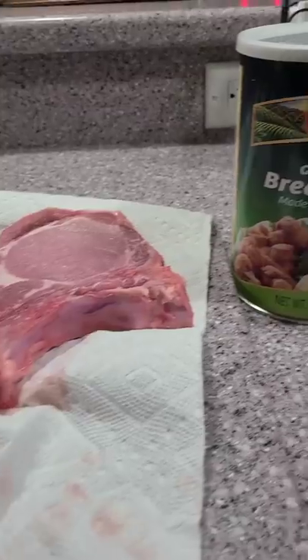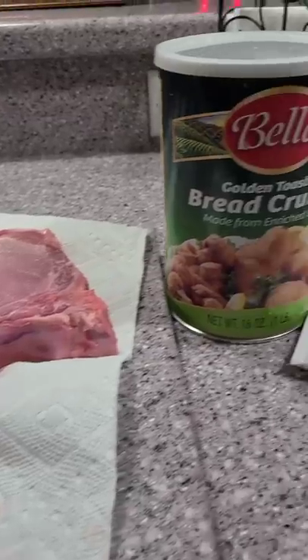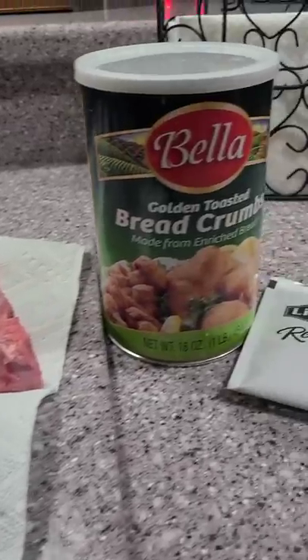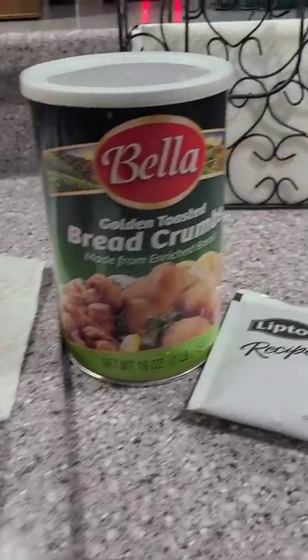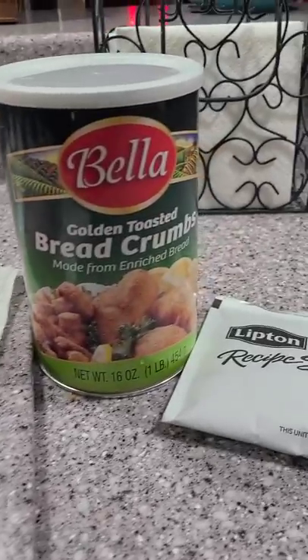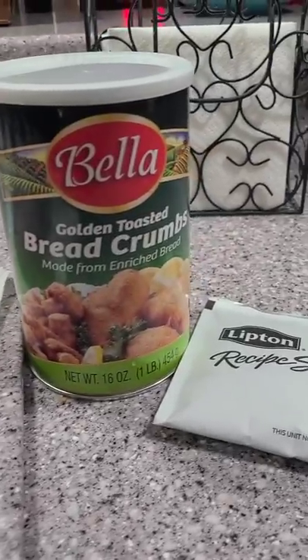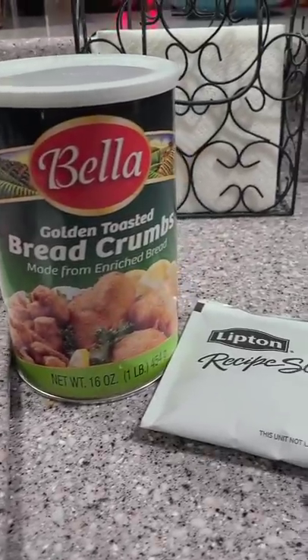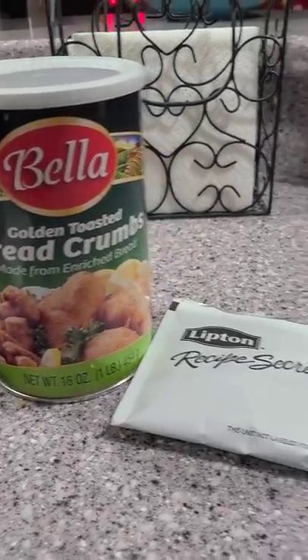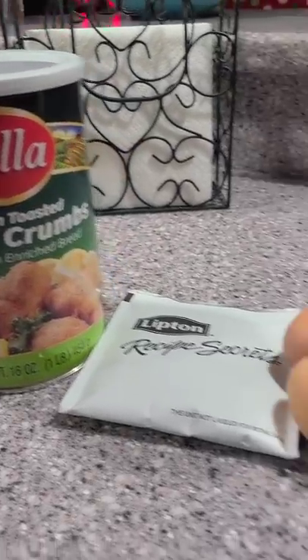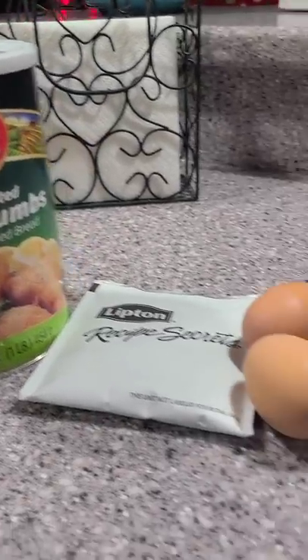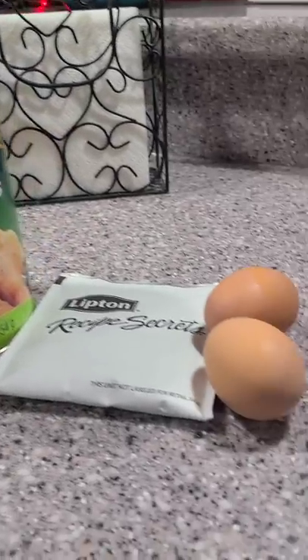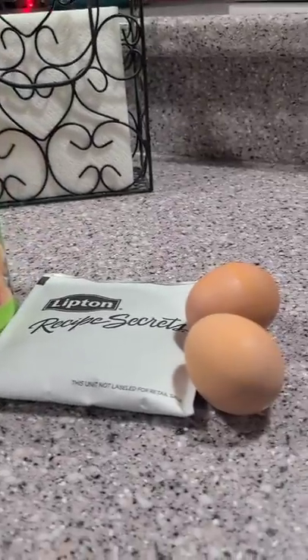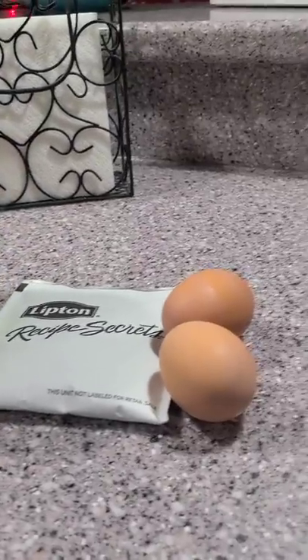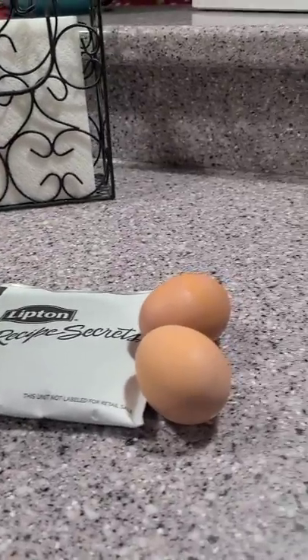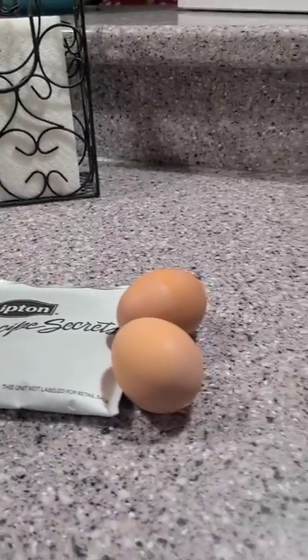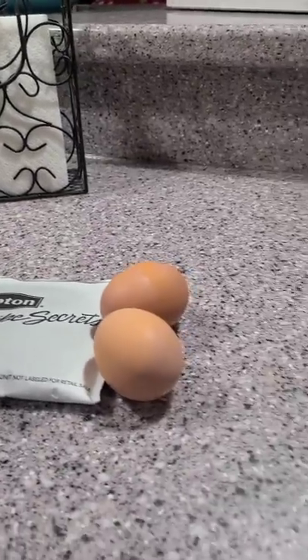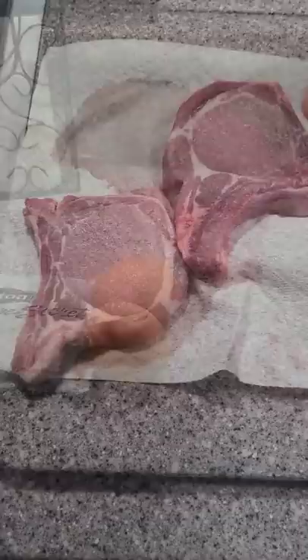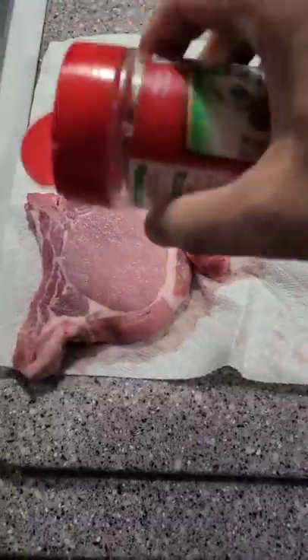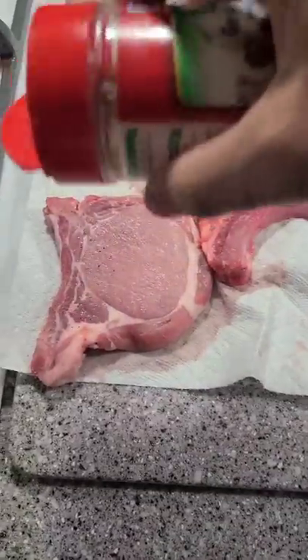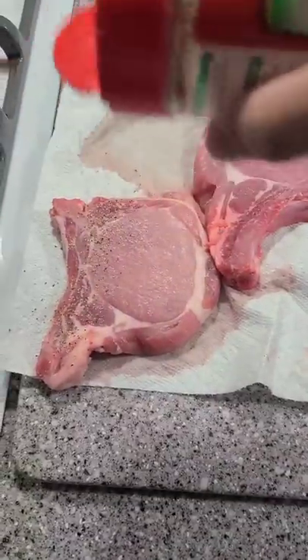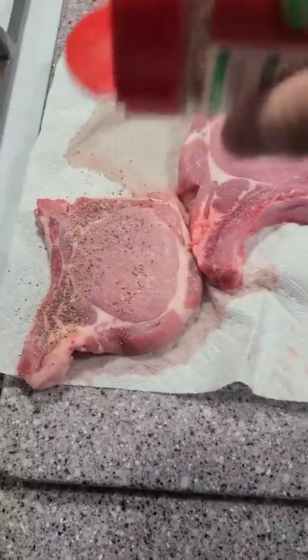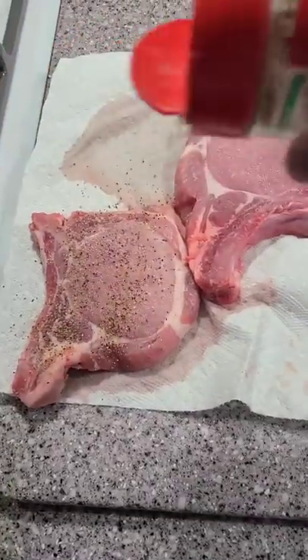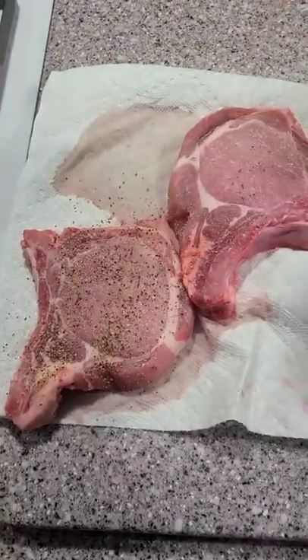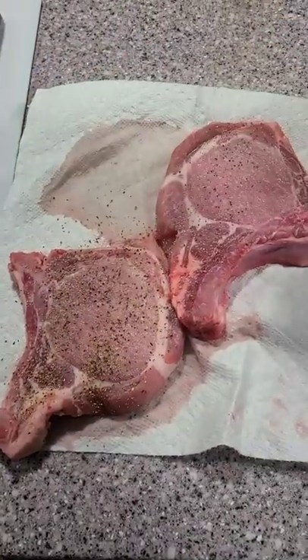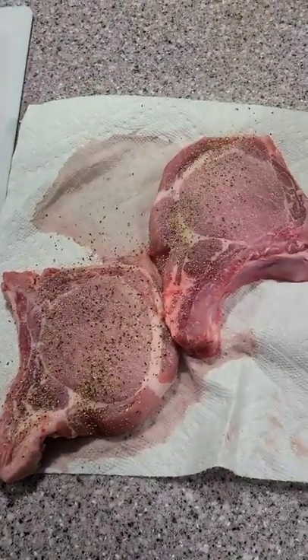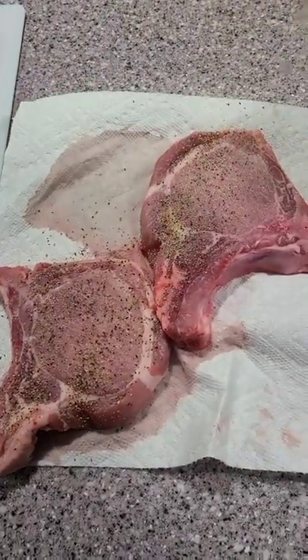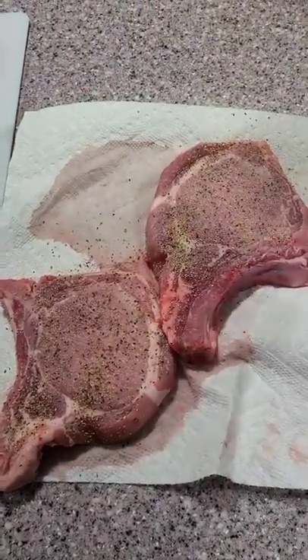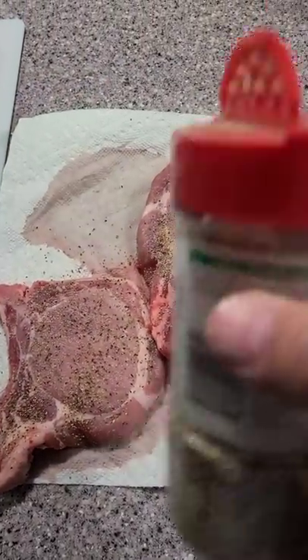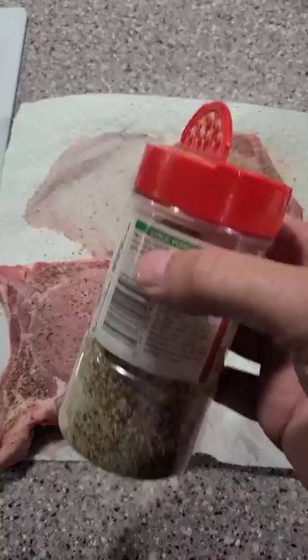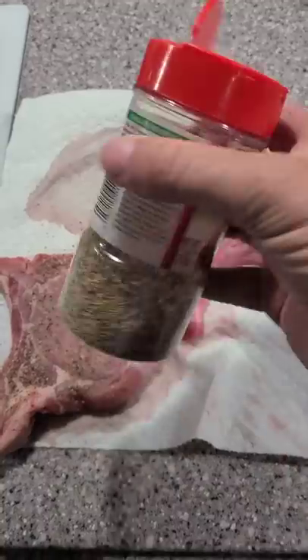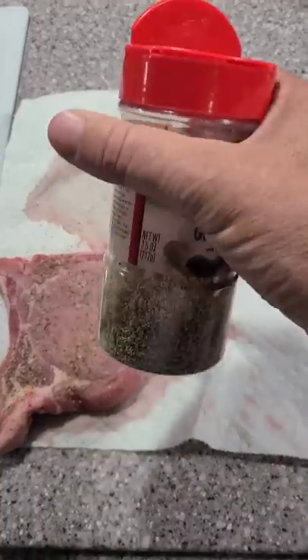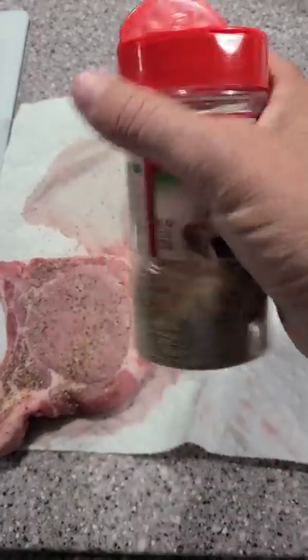We have pork chops, breadcrumbs, Lipton onion soup, and two eggs. We're gonna put some garlic pepper on them.